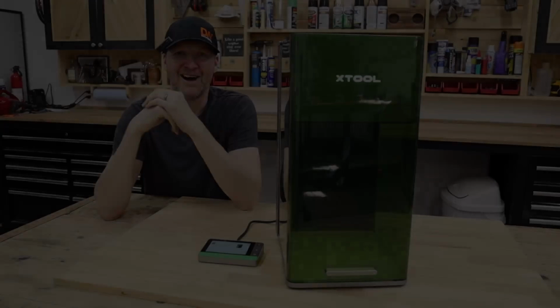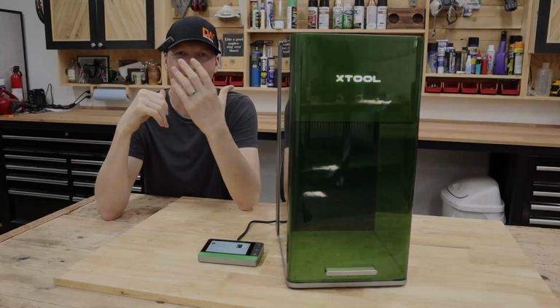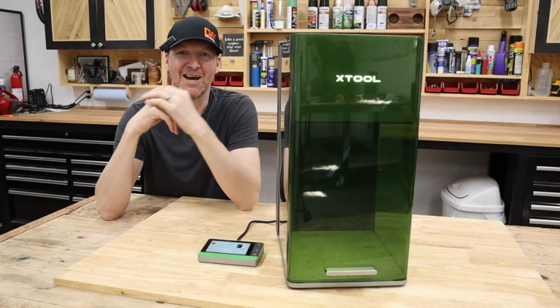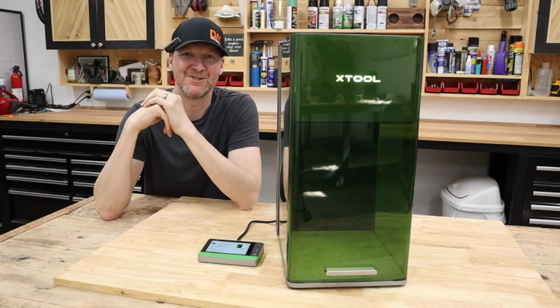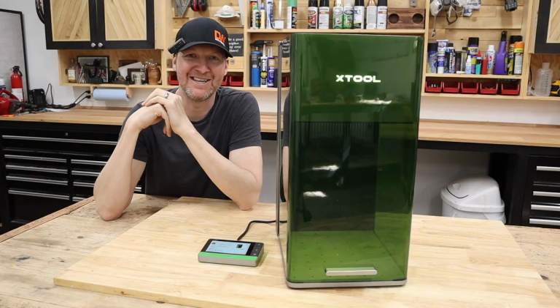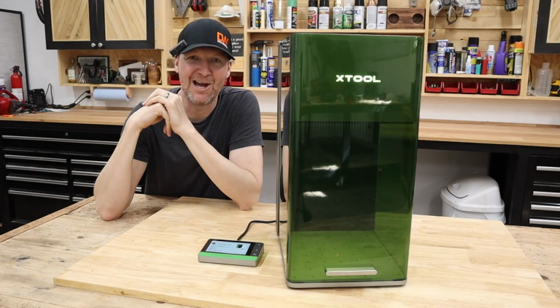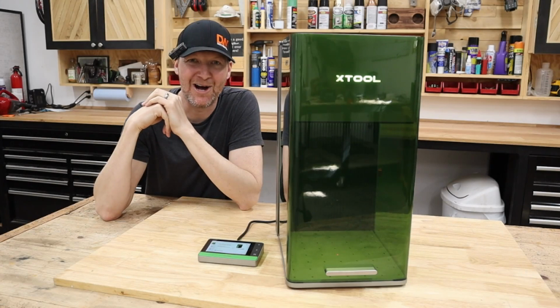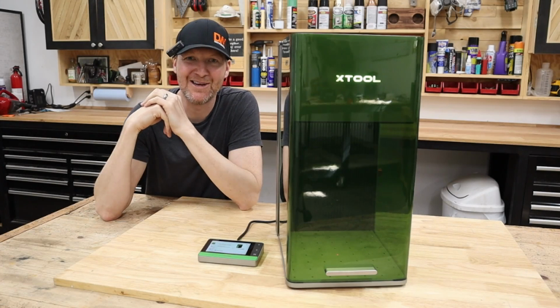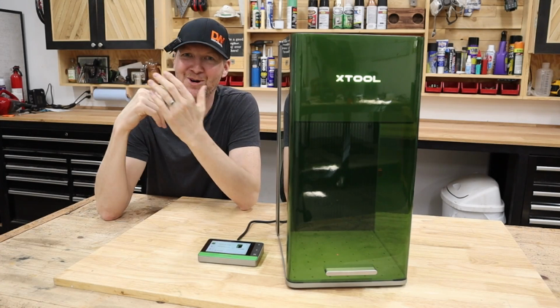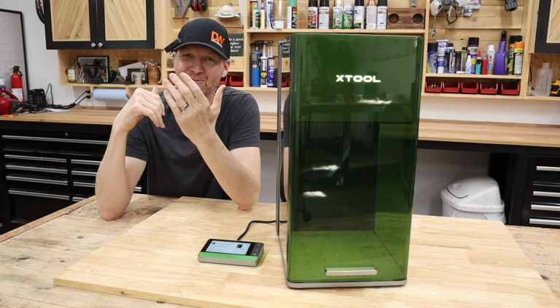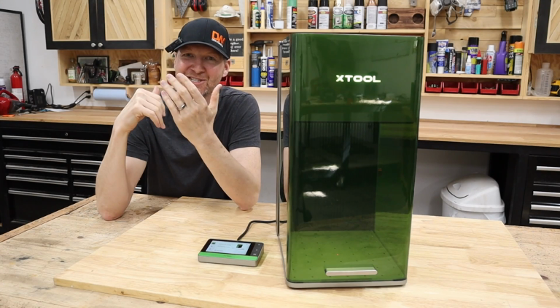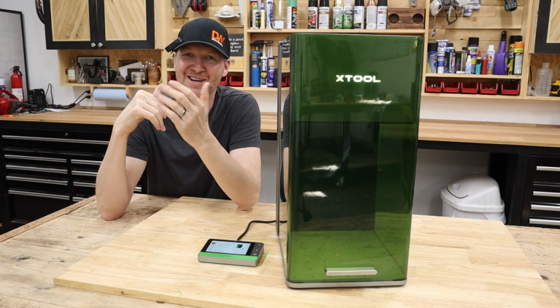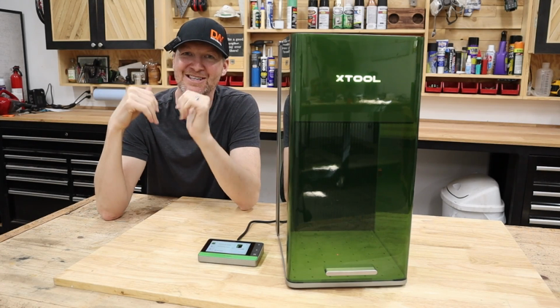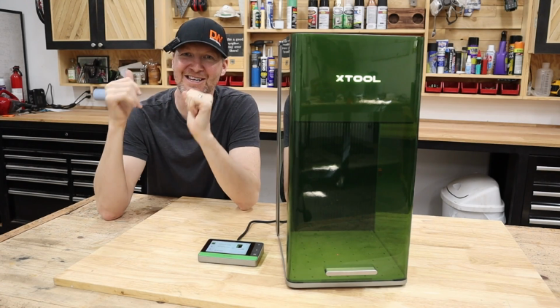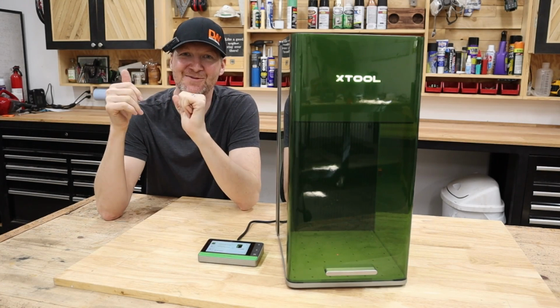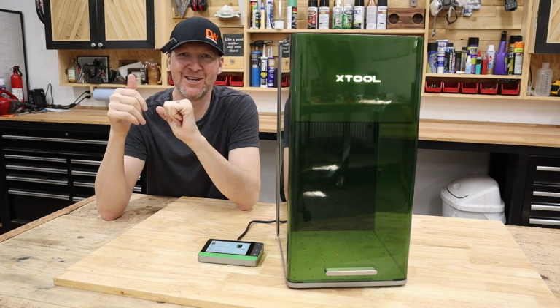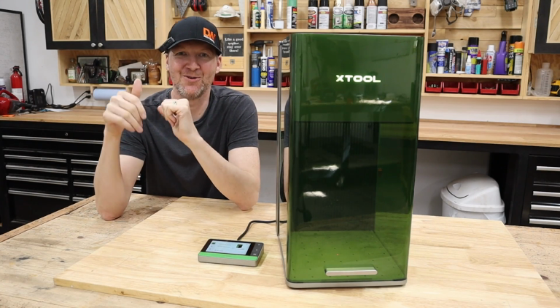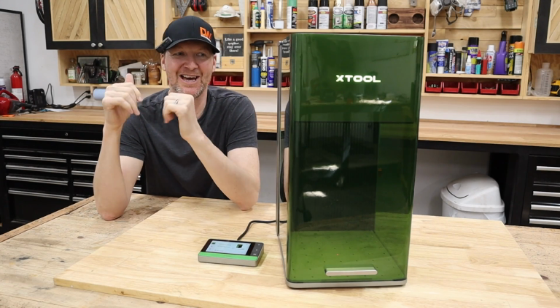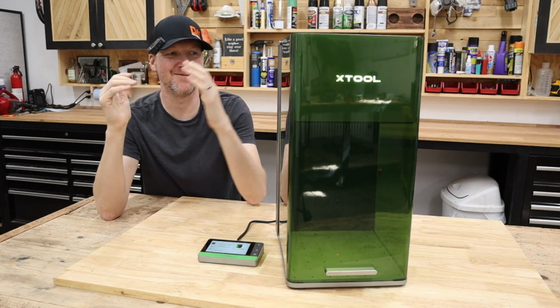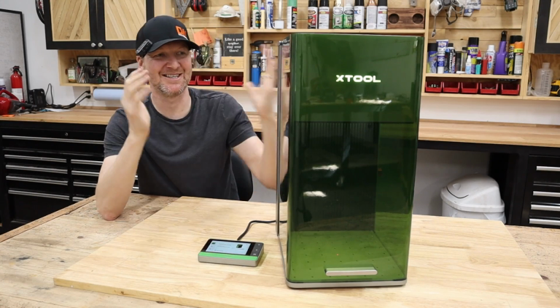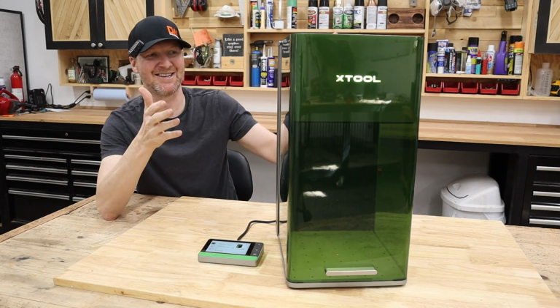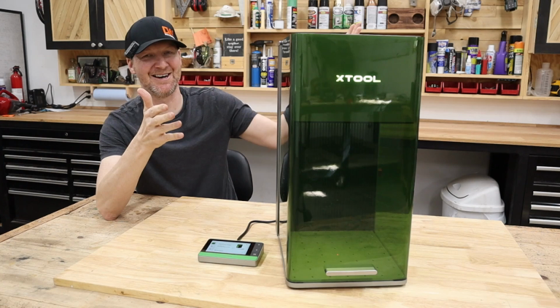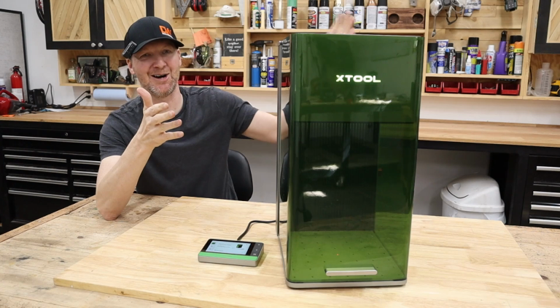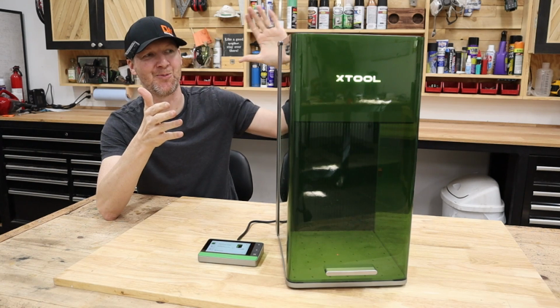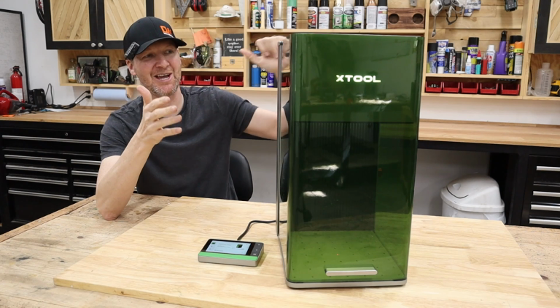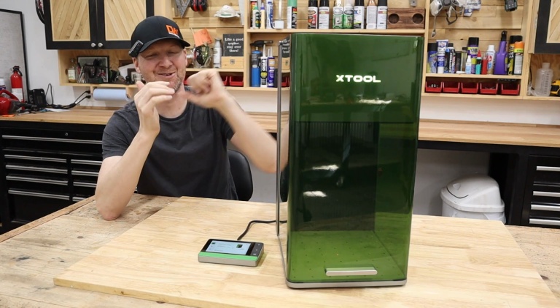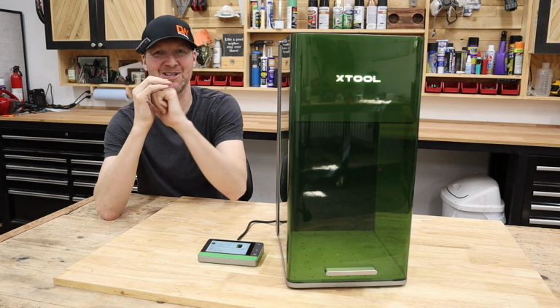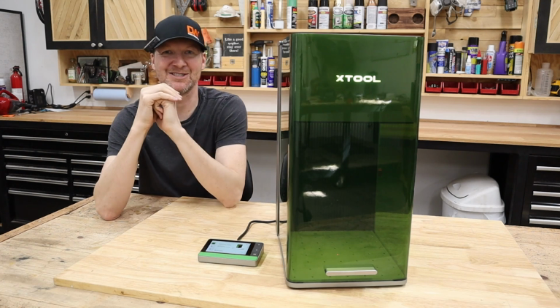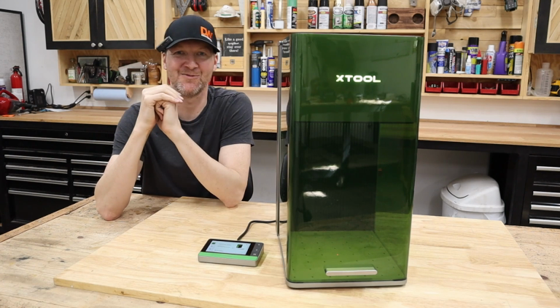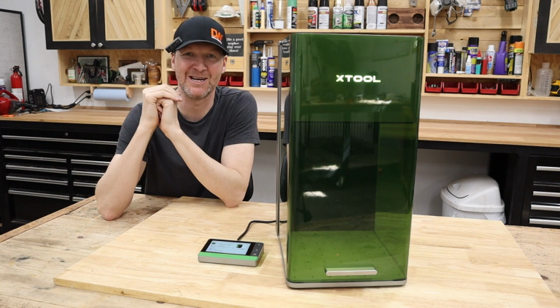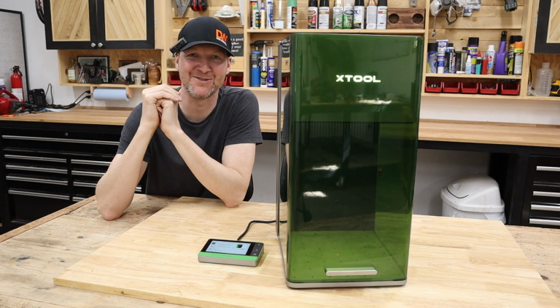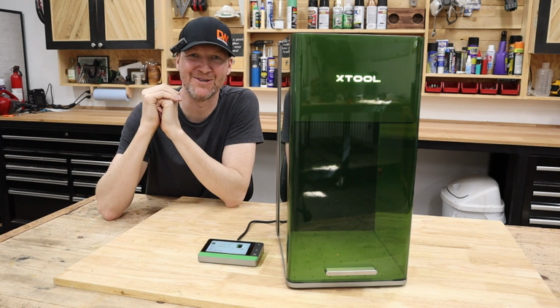Hi, I'm Chad from ChadDIY and welcome to my channel. In today's video, we have a brand new laser from X-Tool.